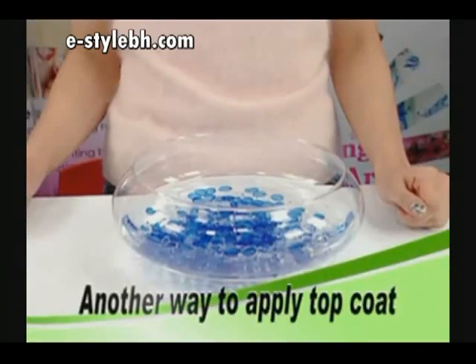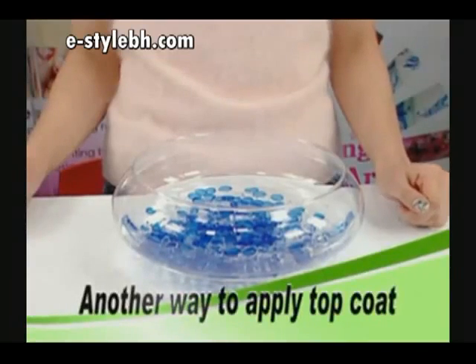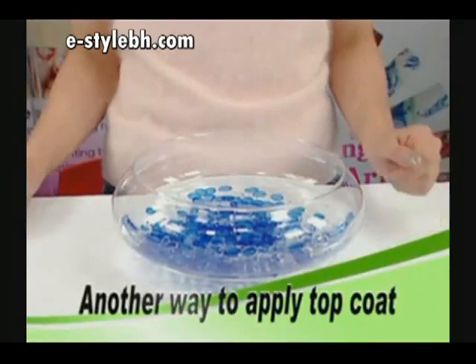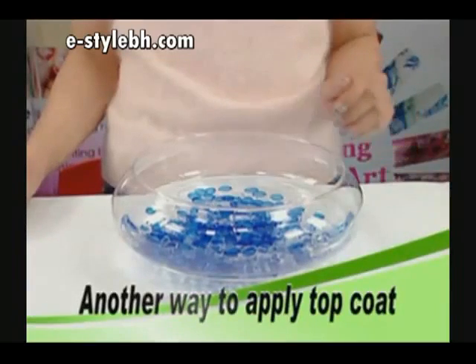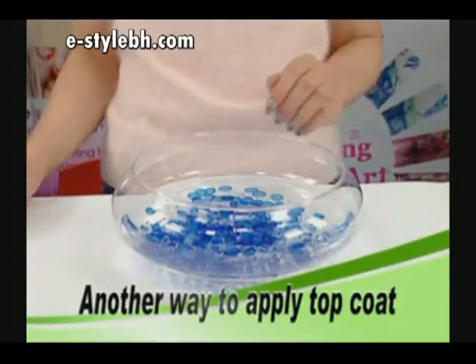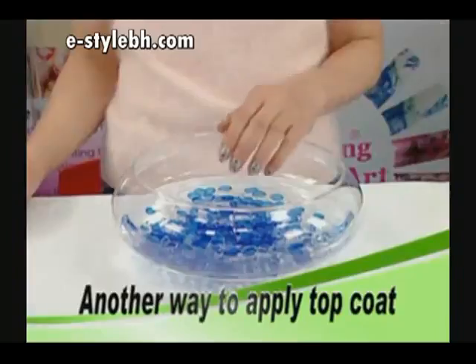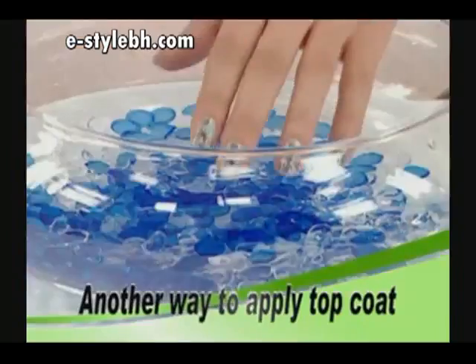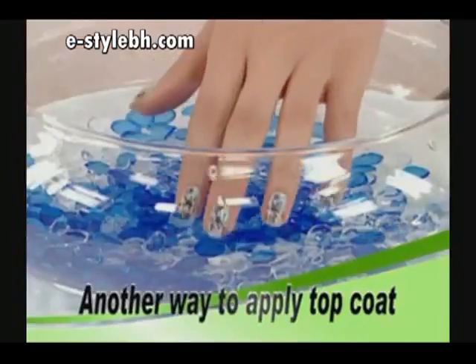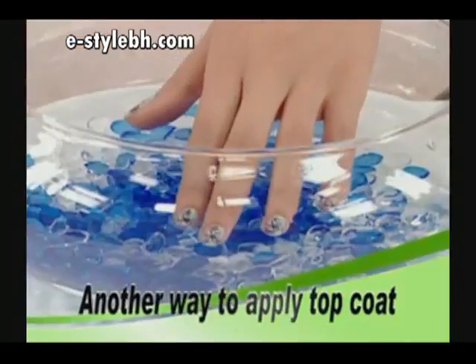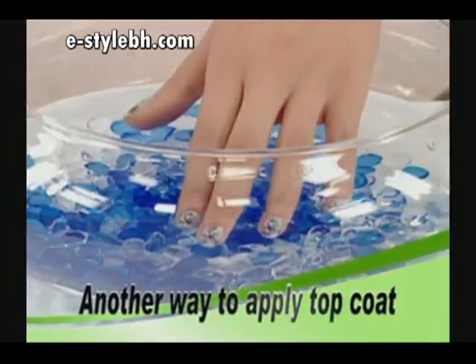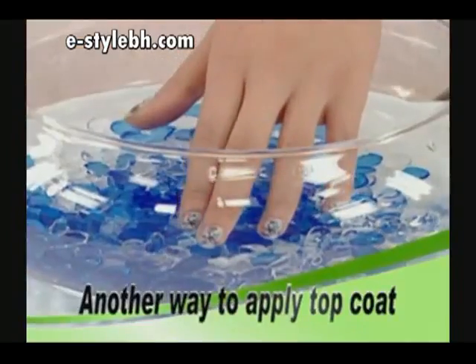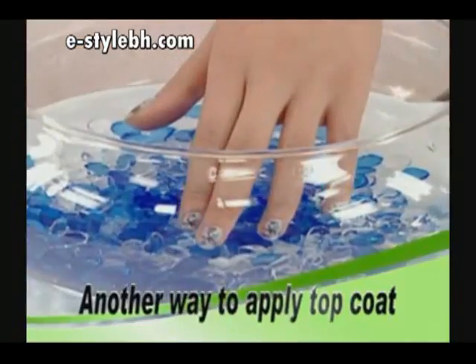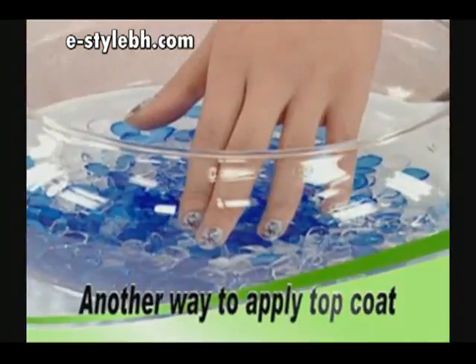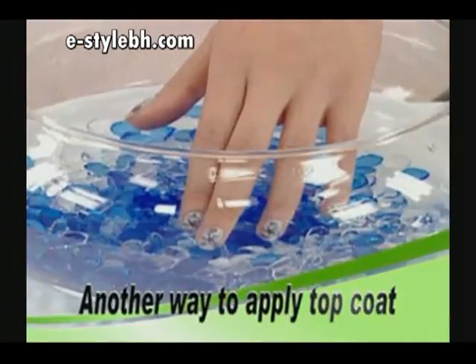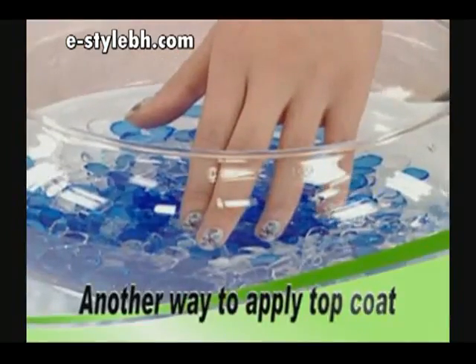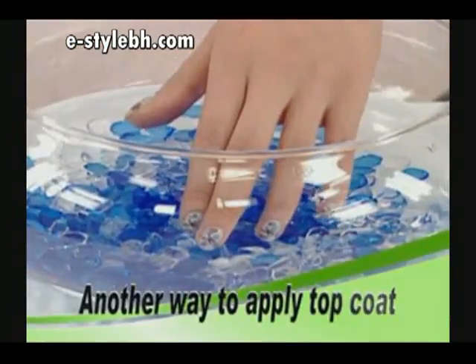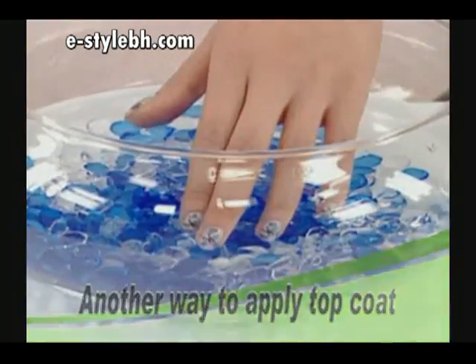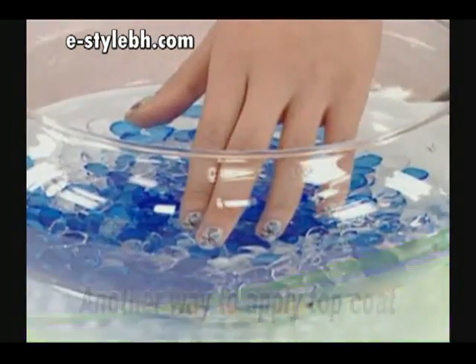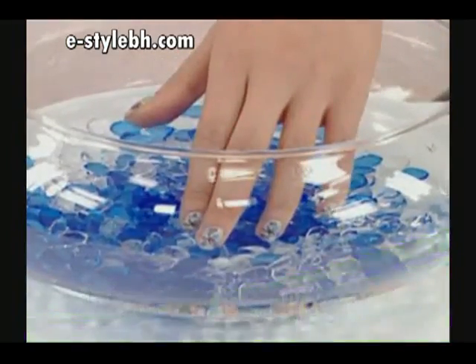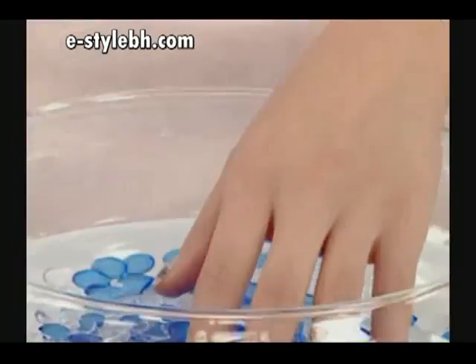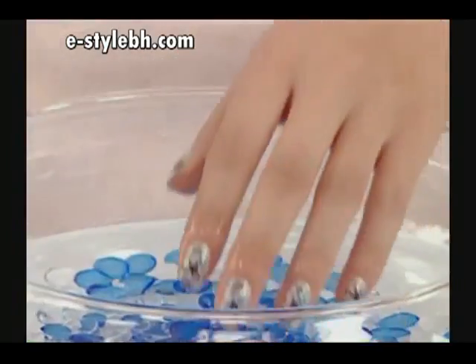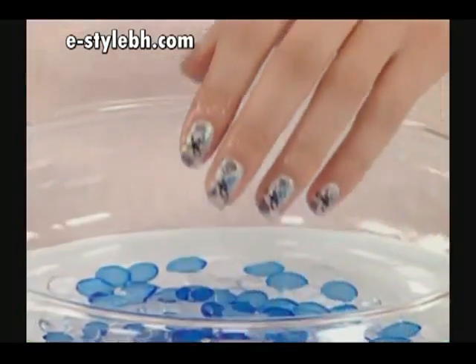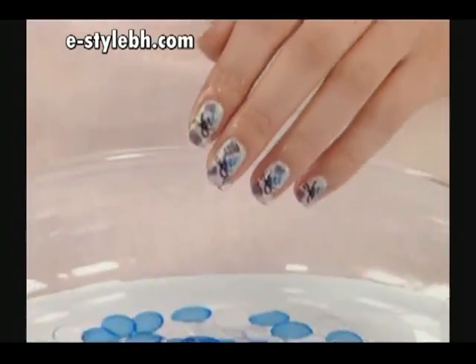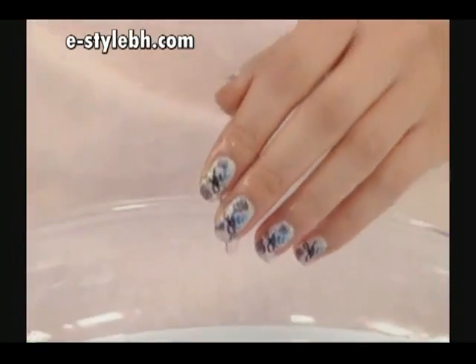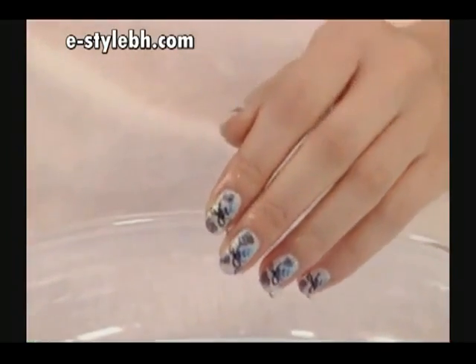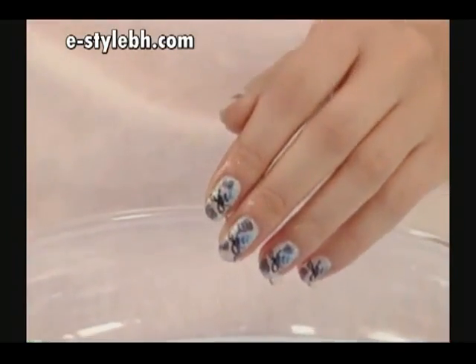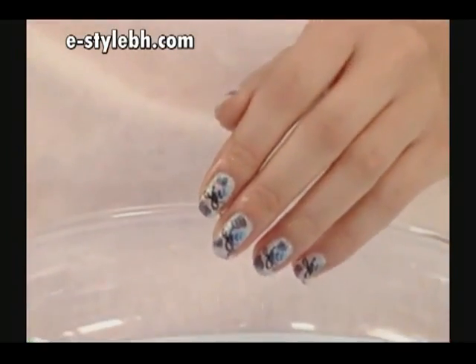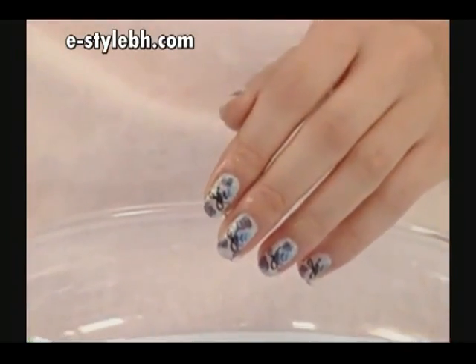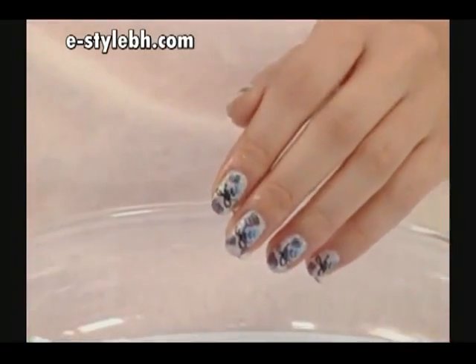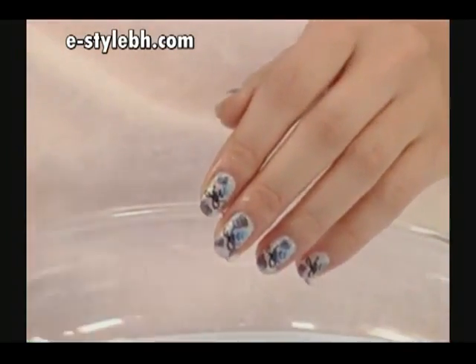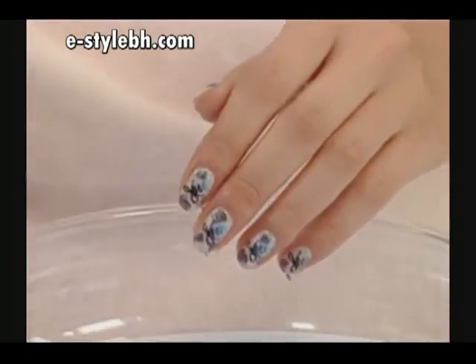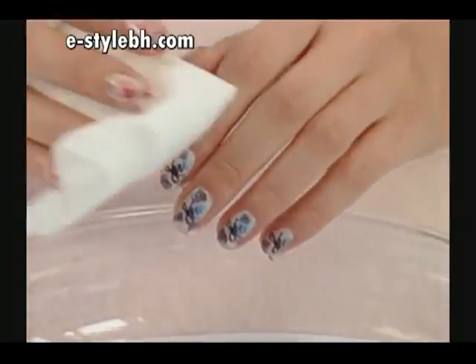Put your nails into cold water for five seconds, then let them dry.